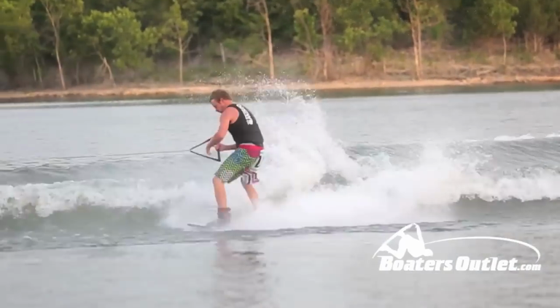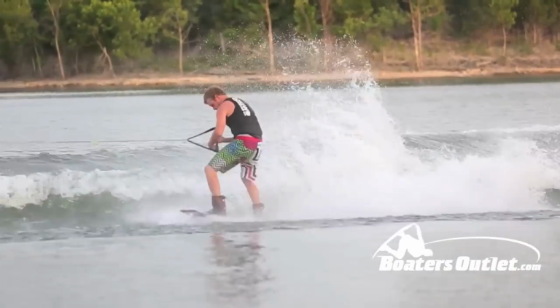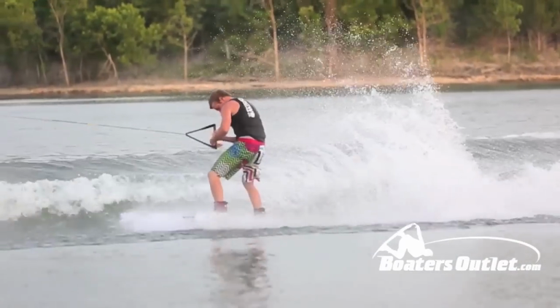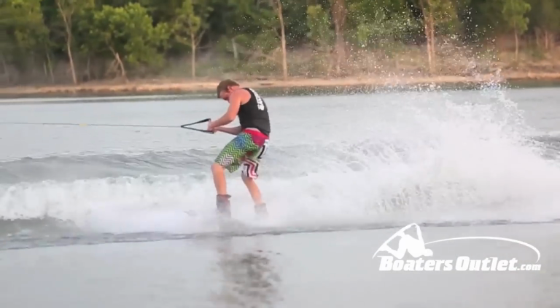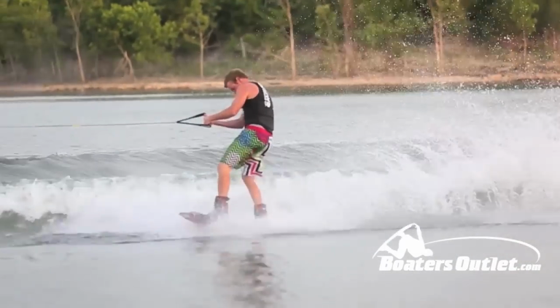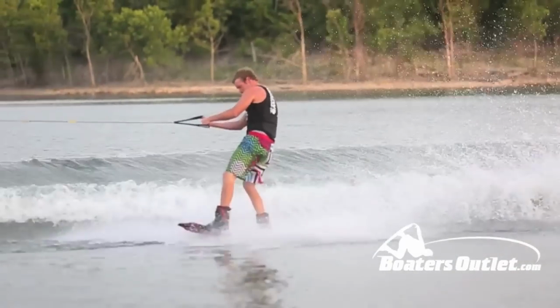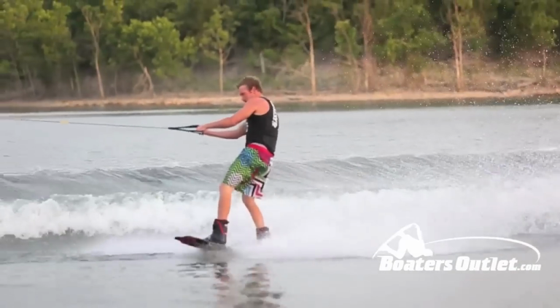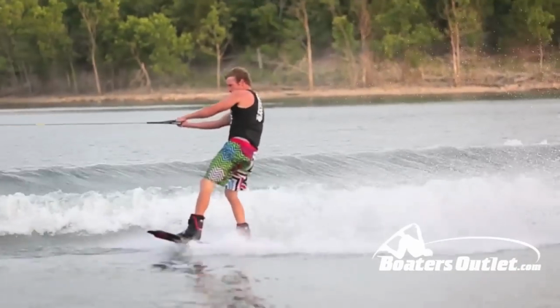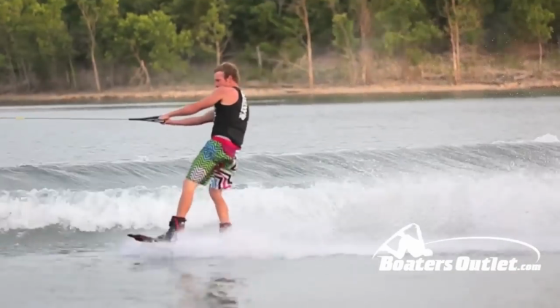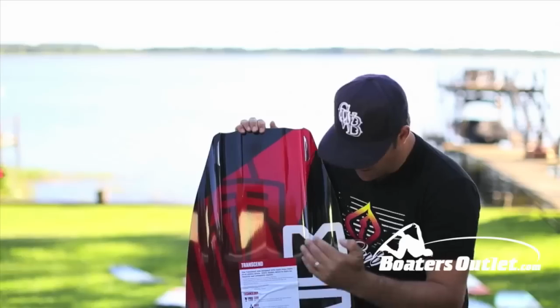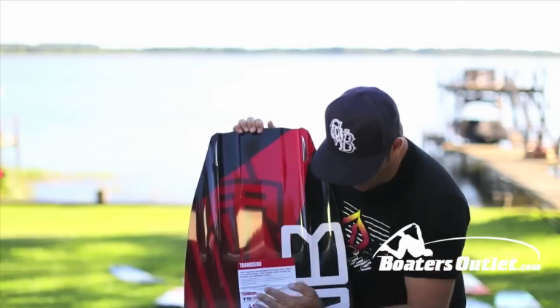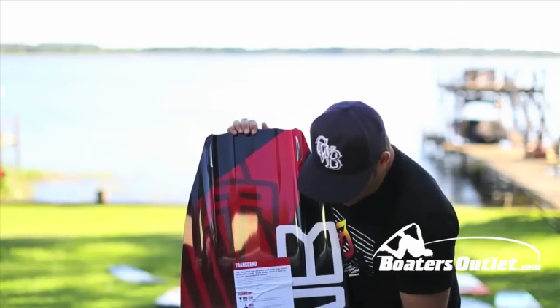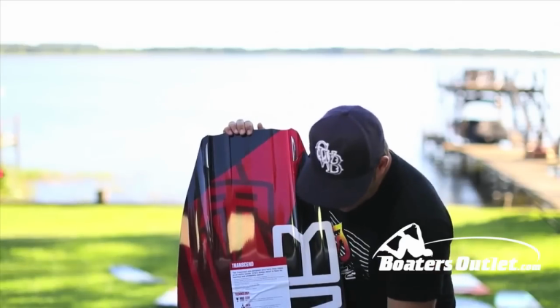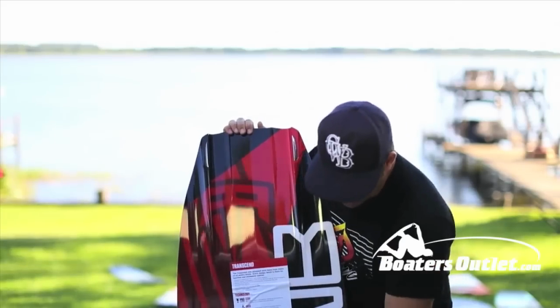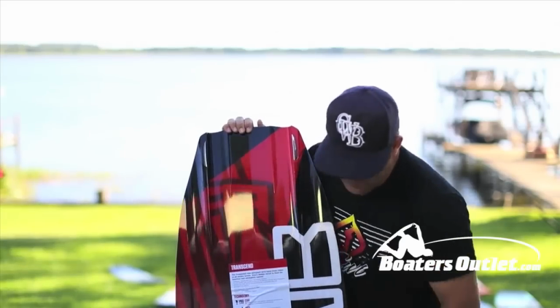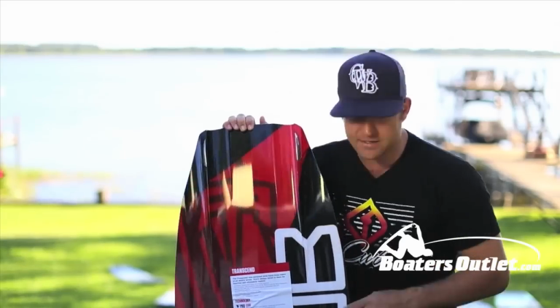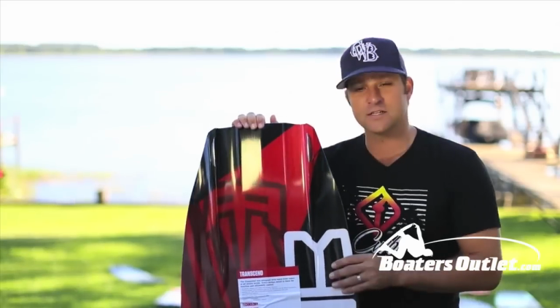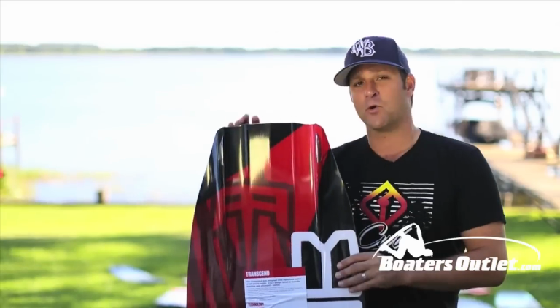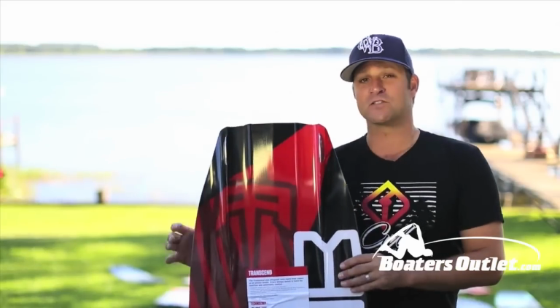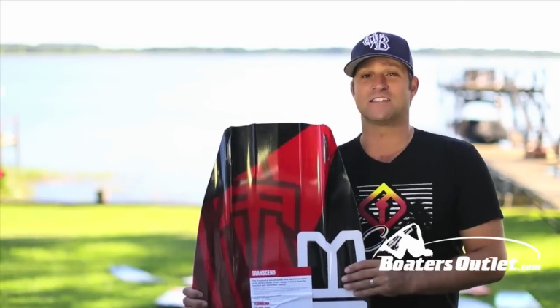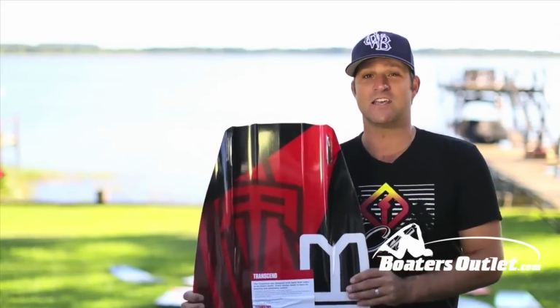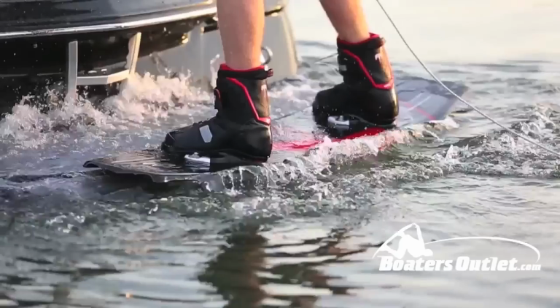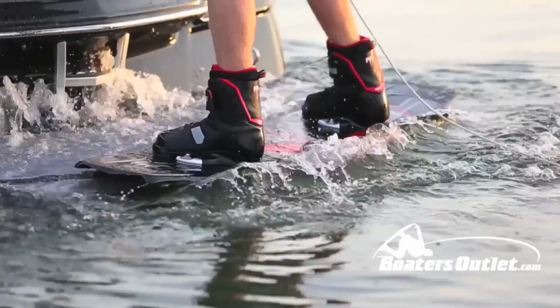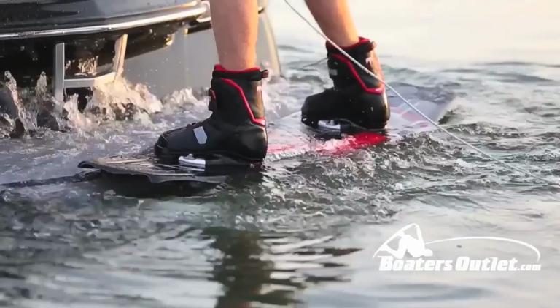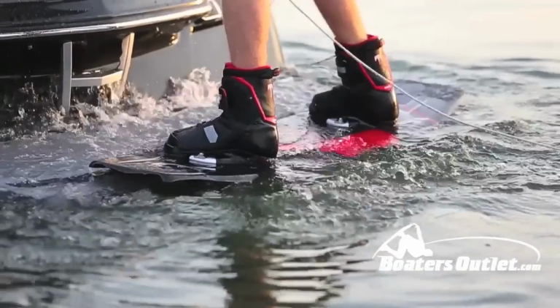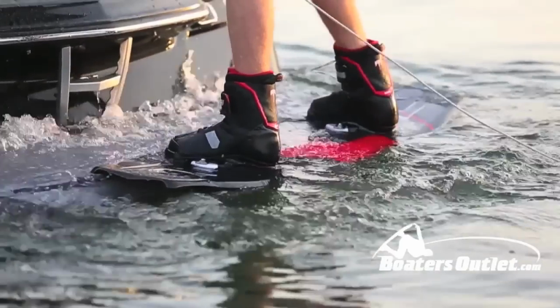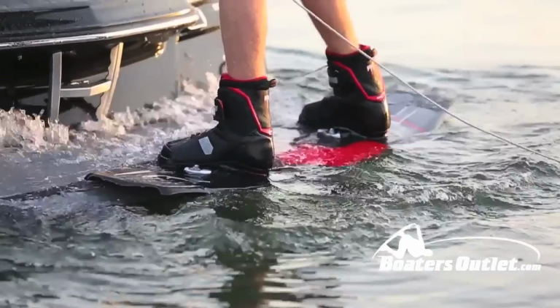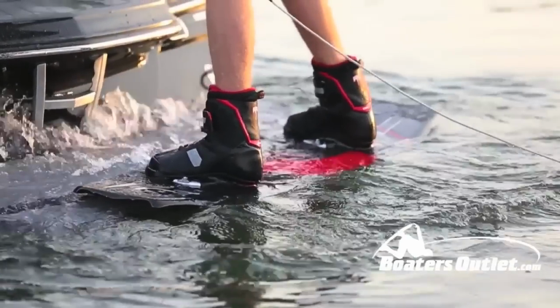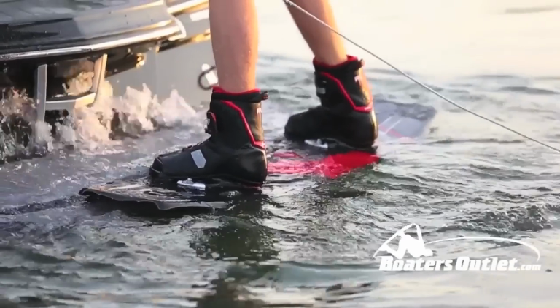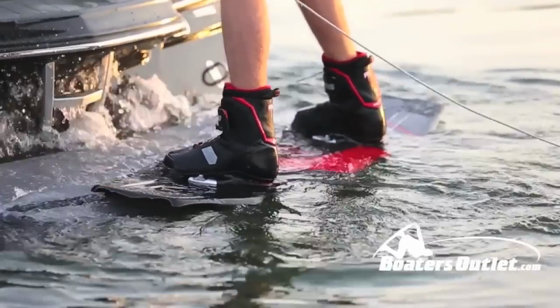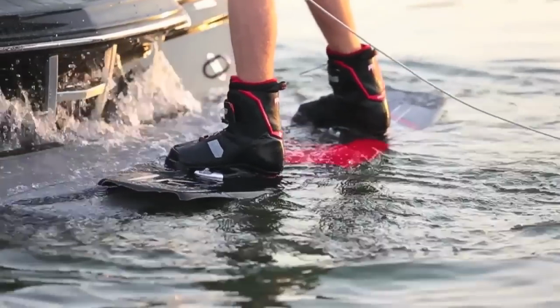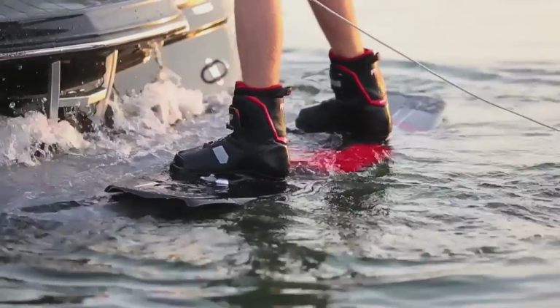We also run this center spine all the way through, because this board is going to take you way up in the air. The AA boot.